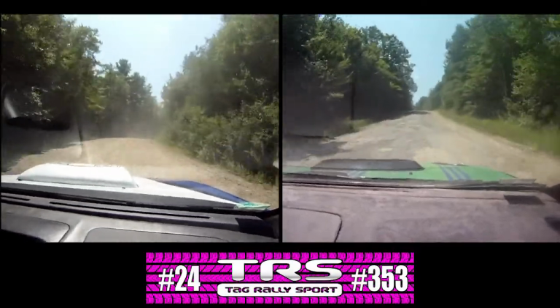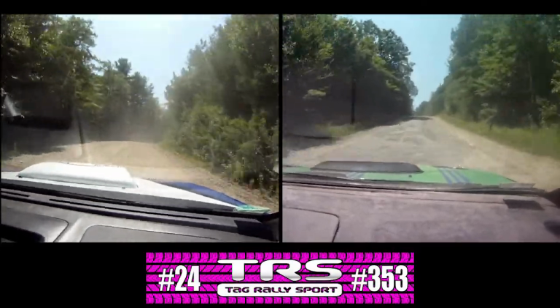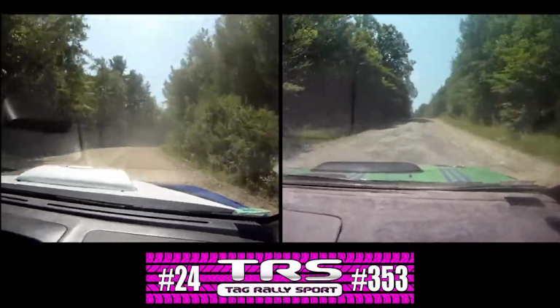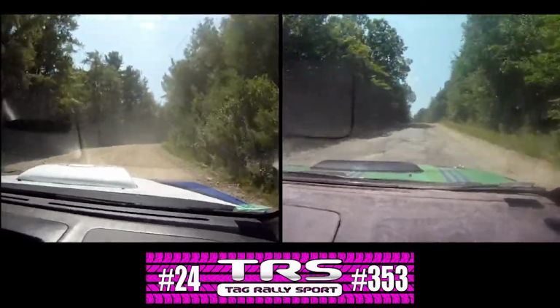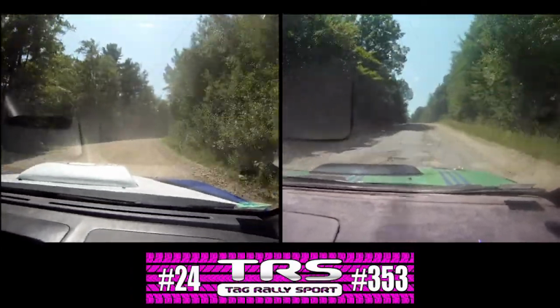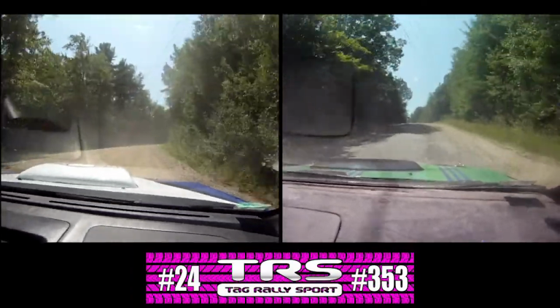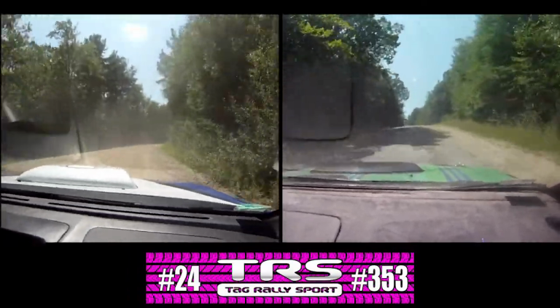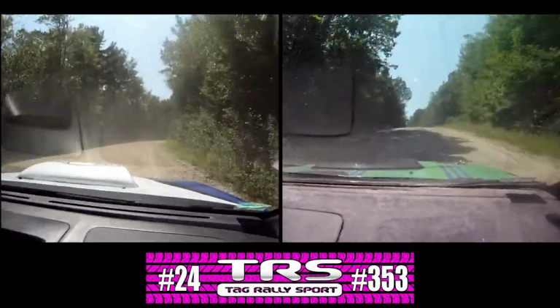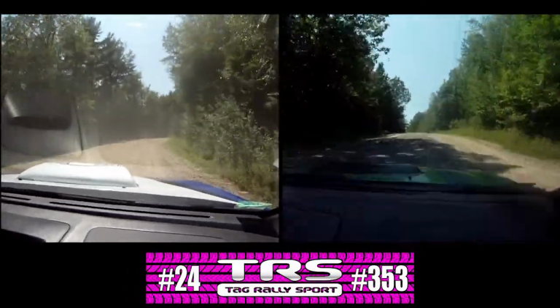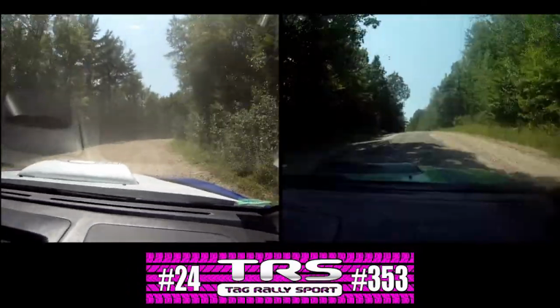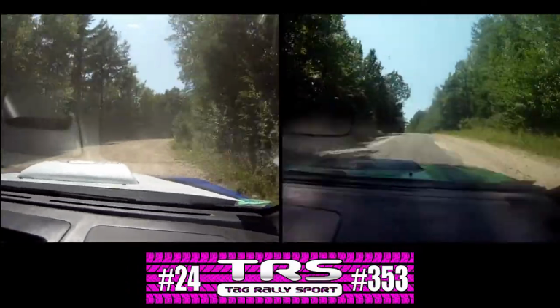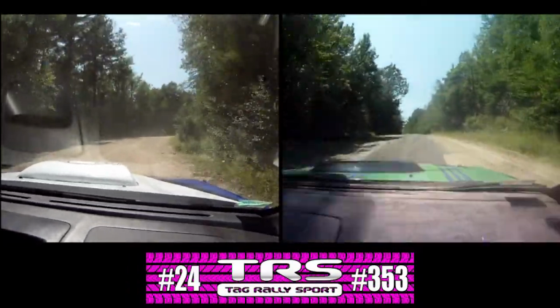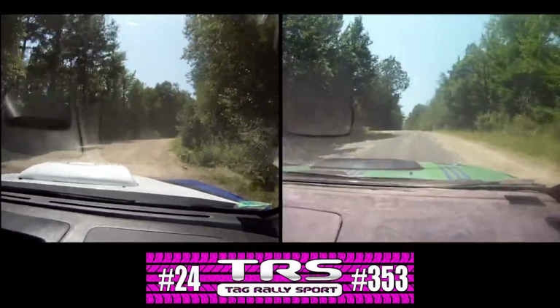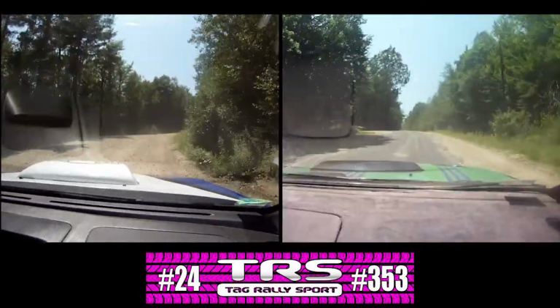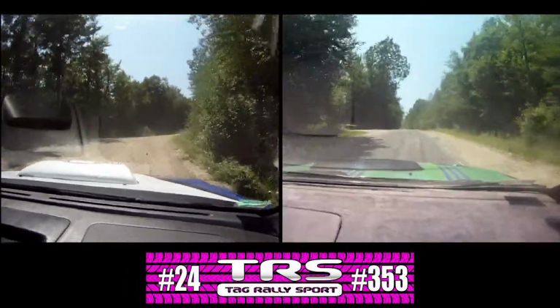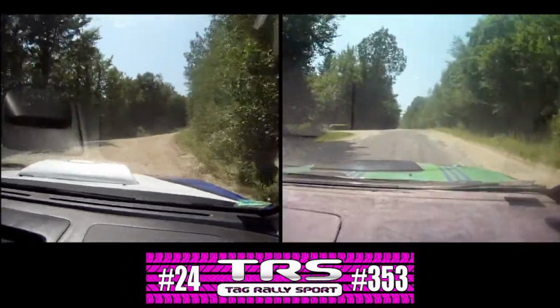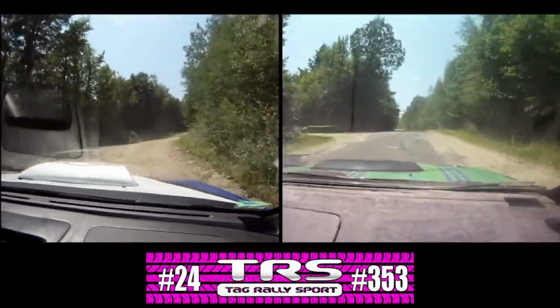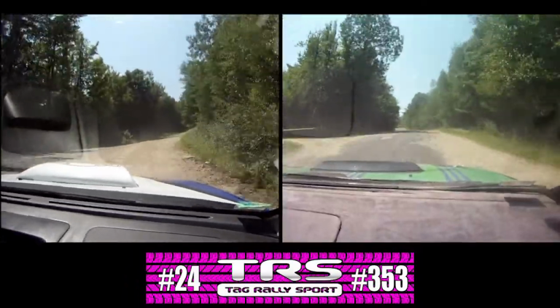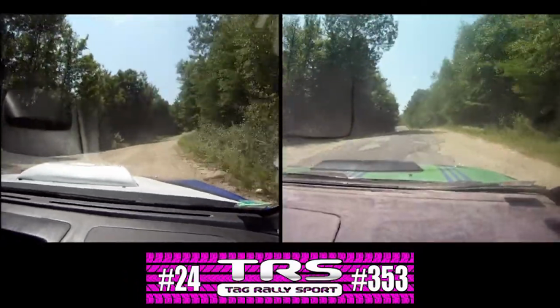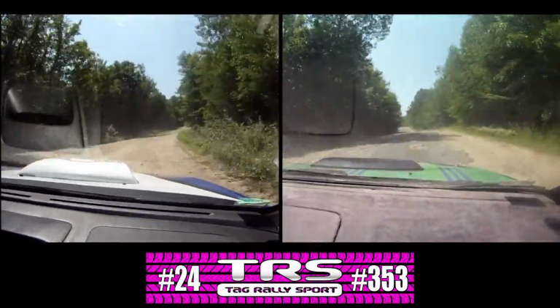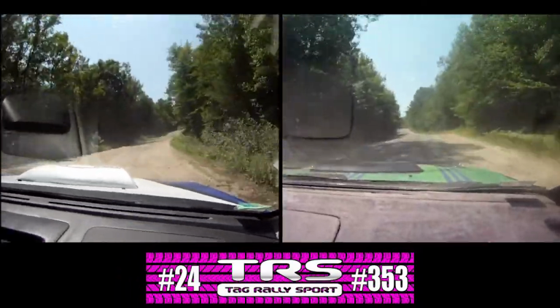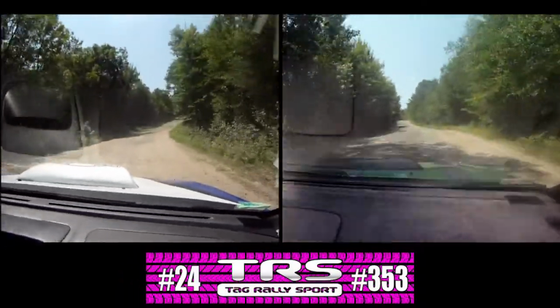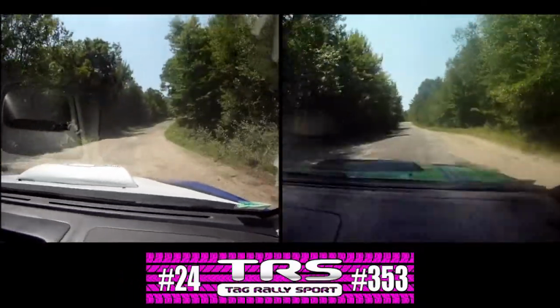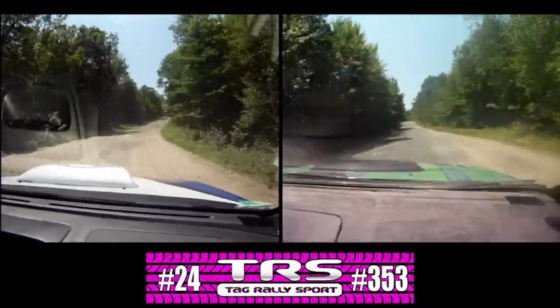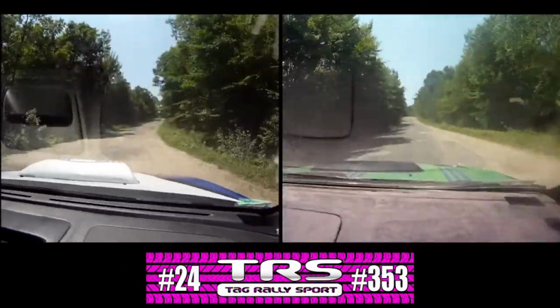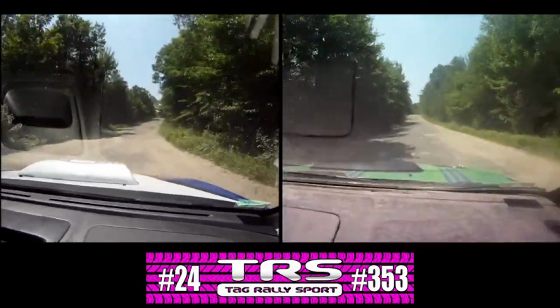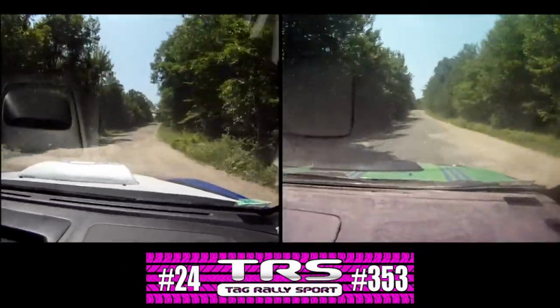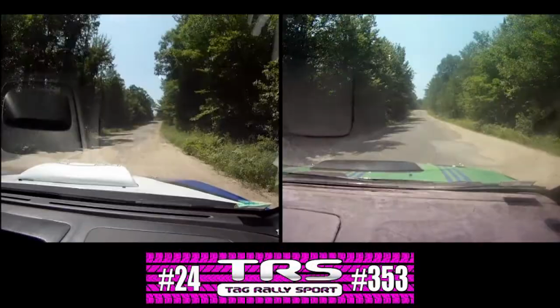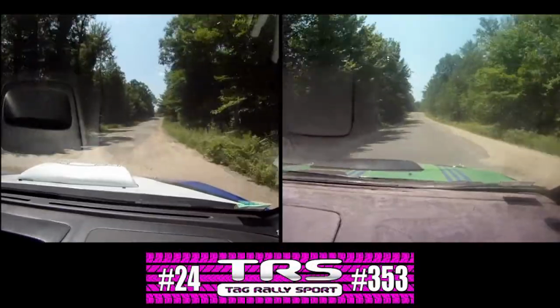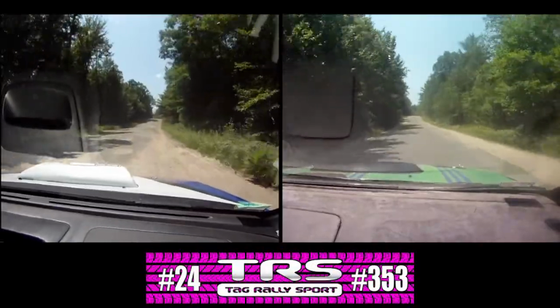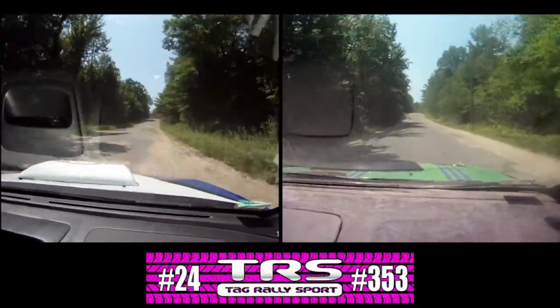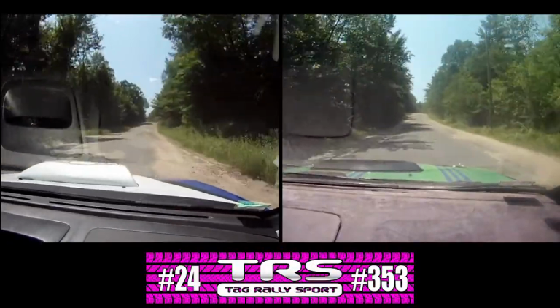Left over crest. 150, jump dirt, 100. There's jump dirt, 100 right there.